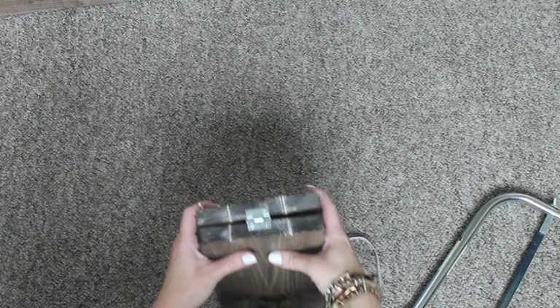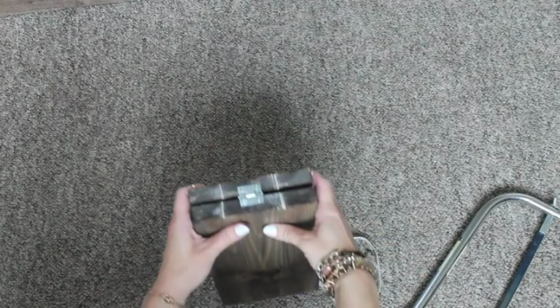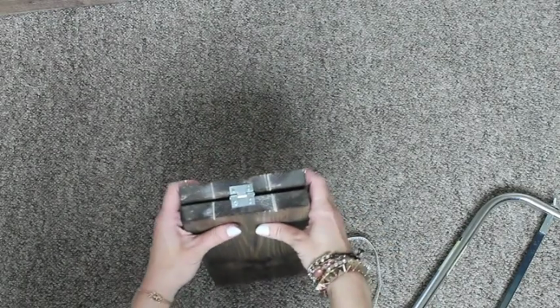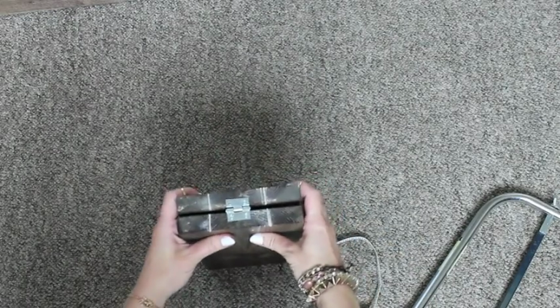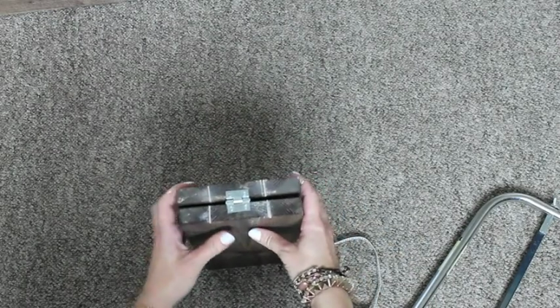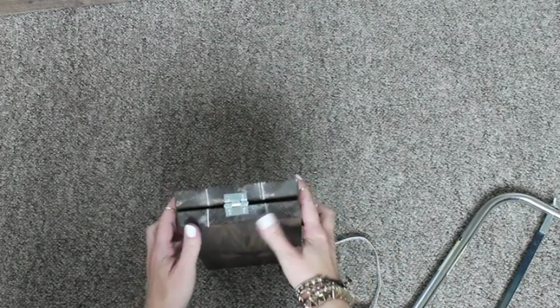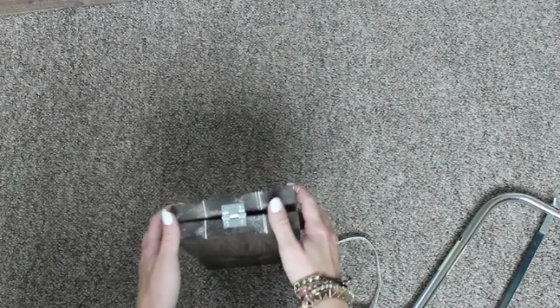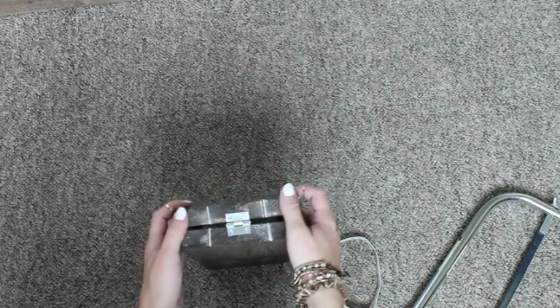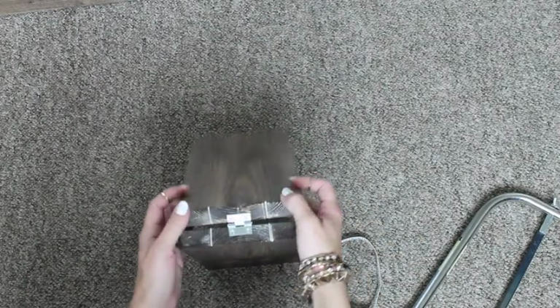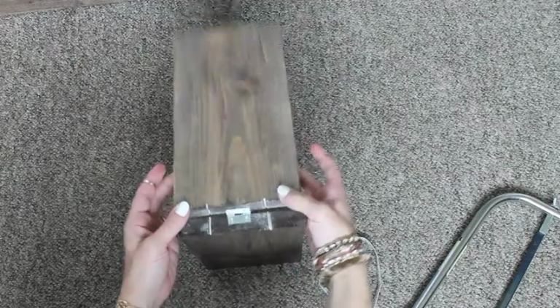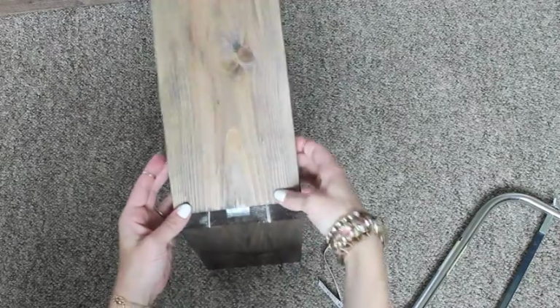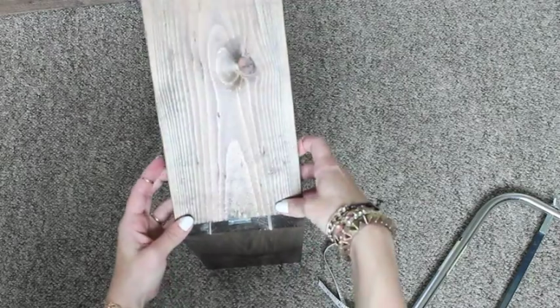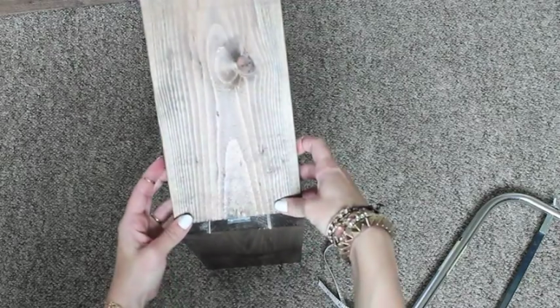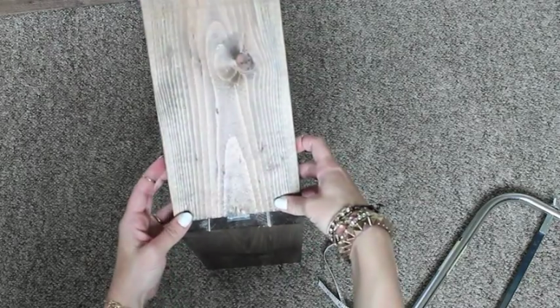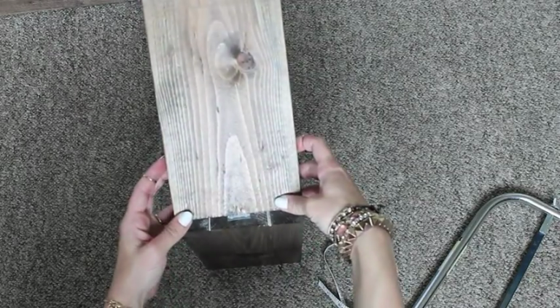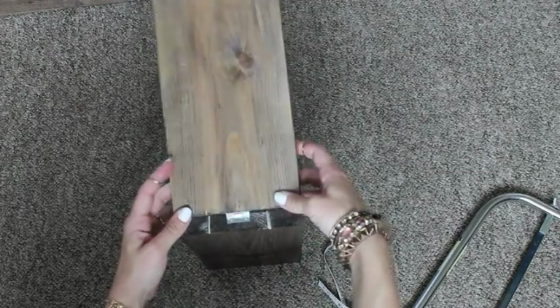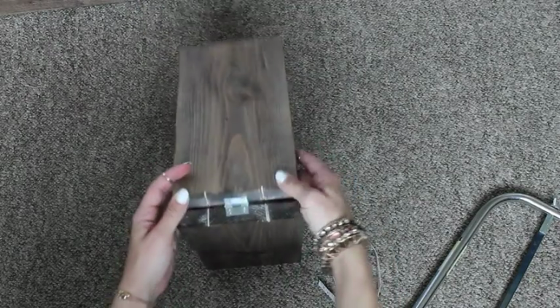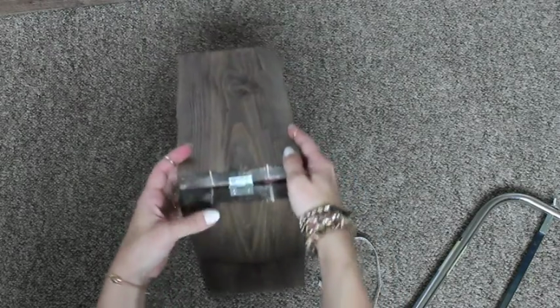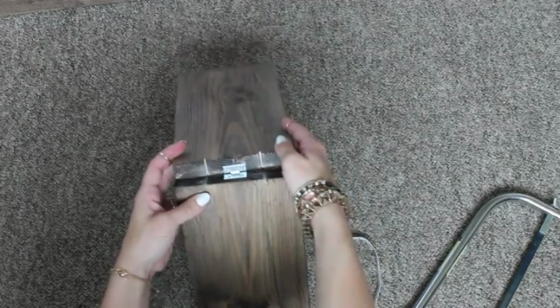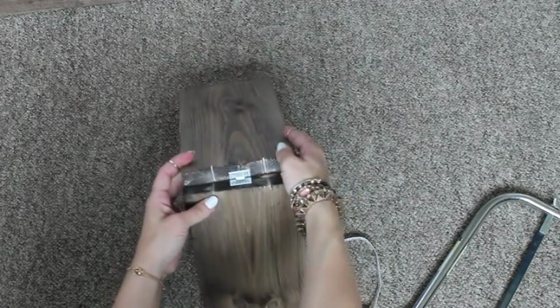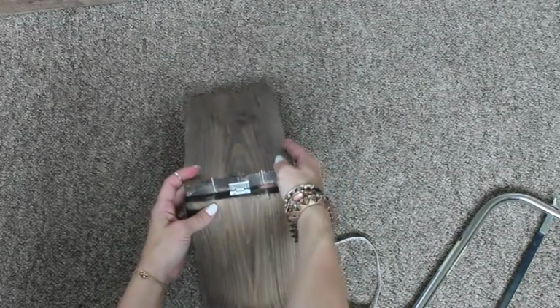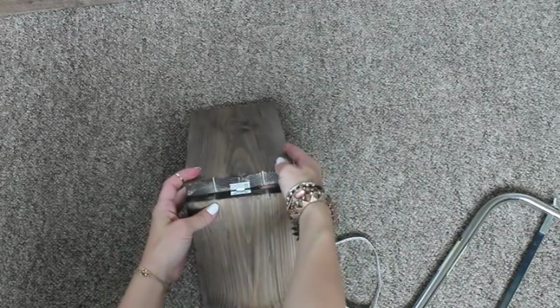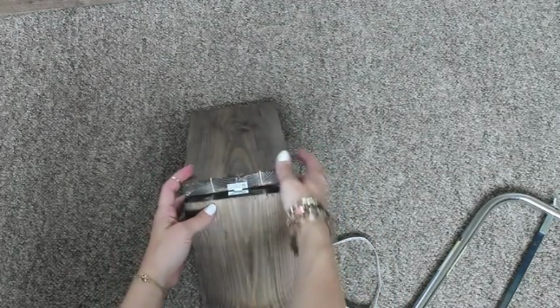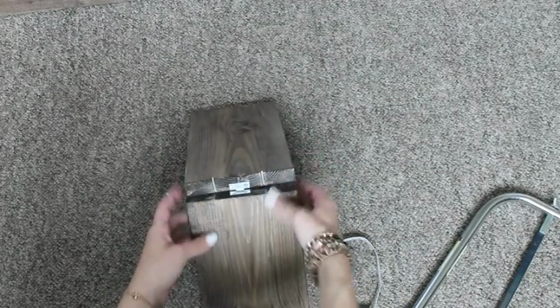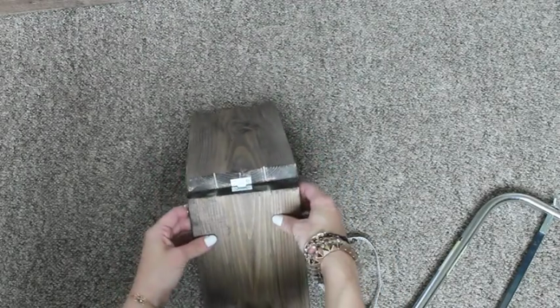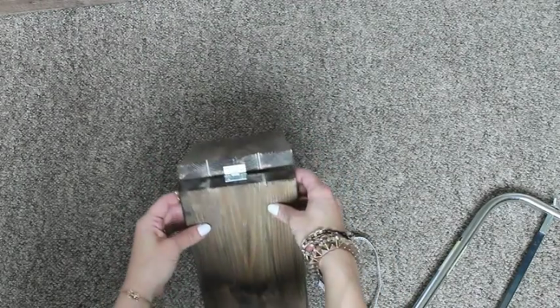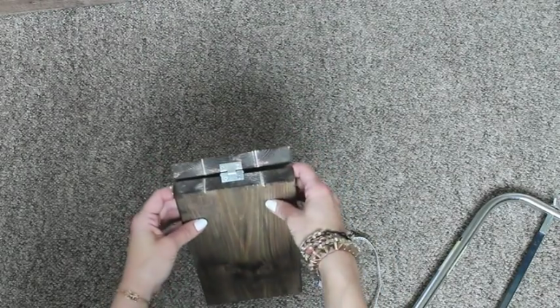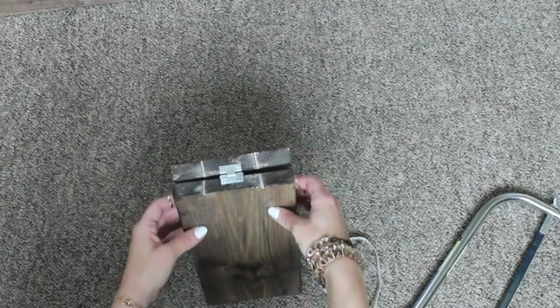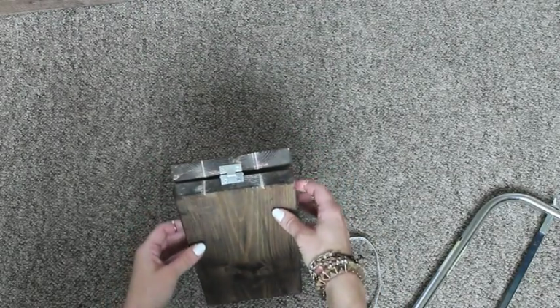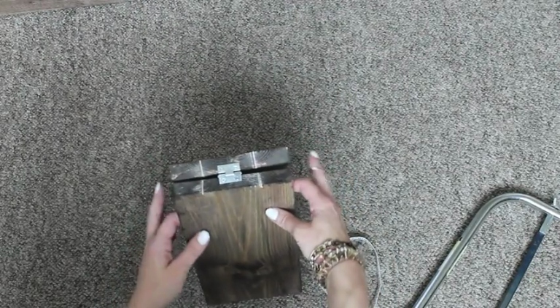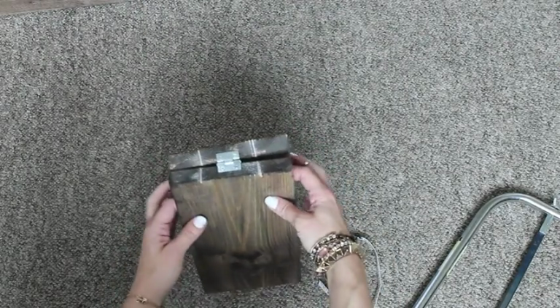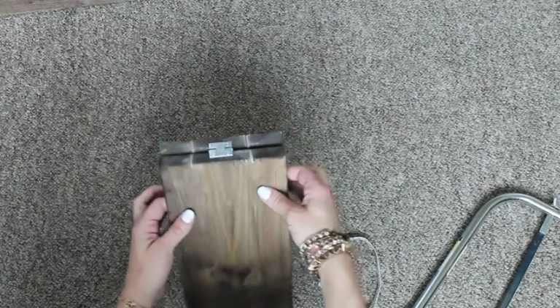Once you've got both of those in, this is the finished project and I hope you guys like it. Enjoy and thanks for watching! Bye!